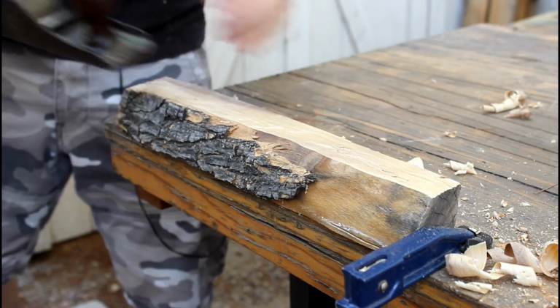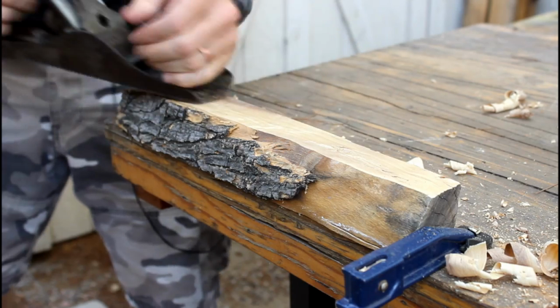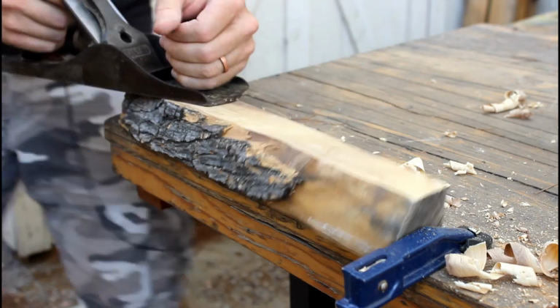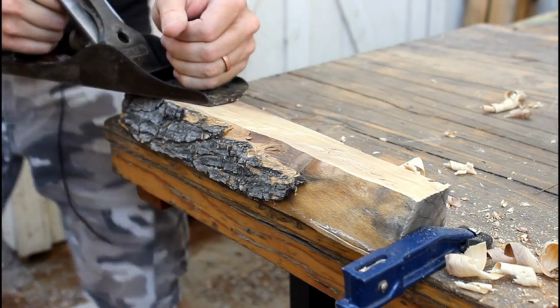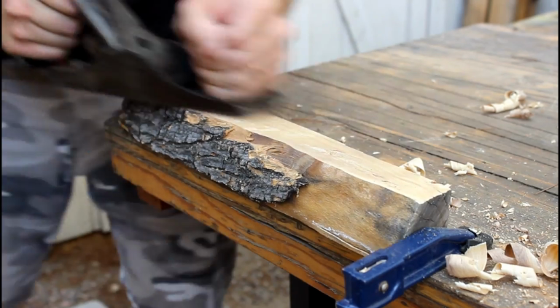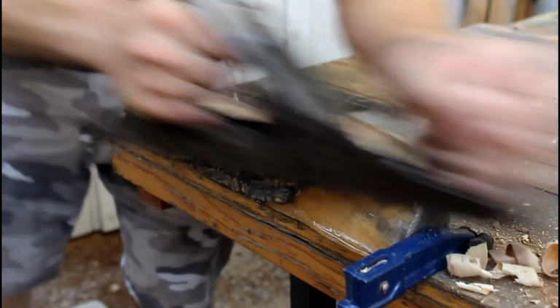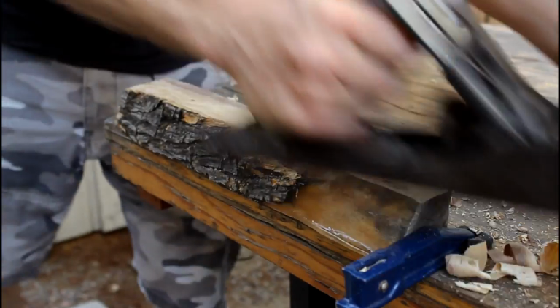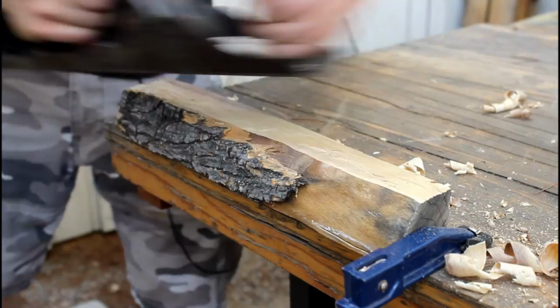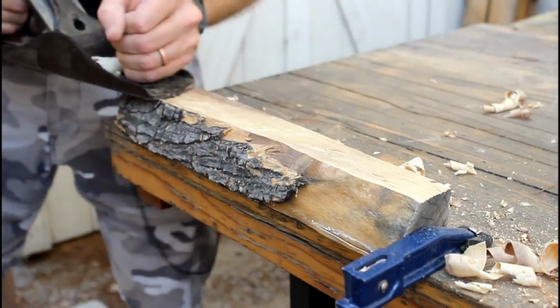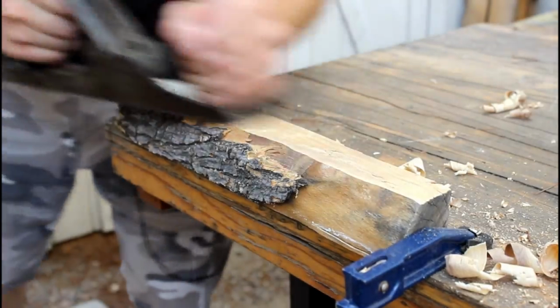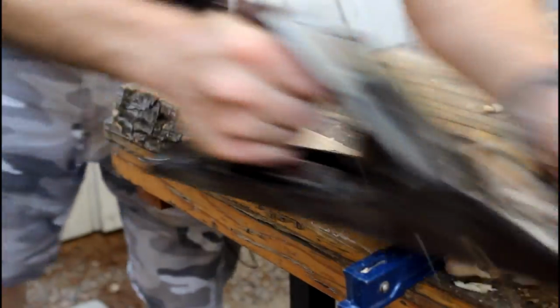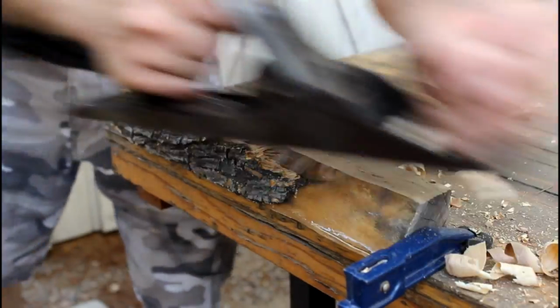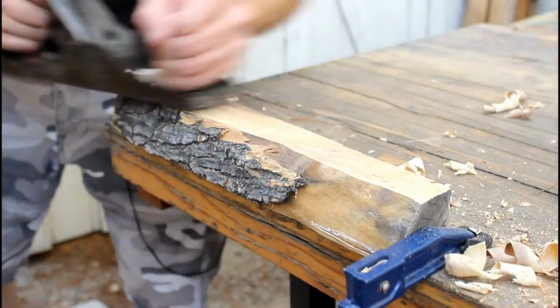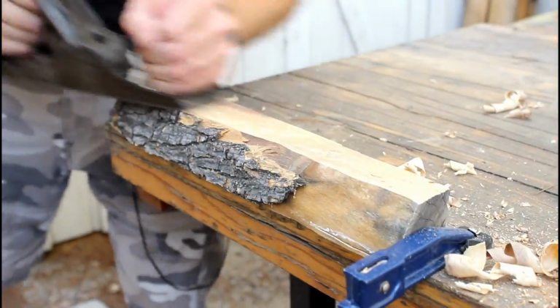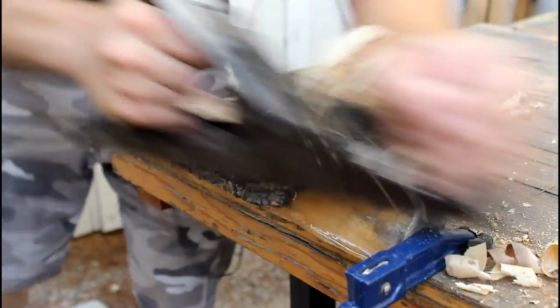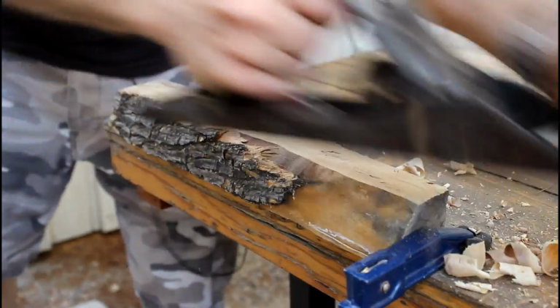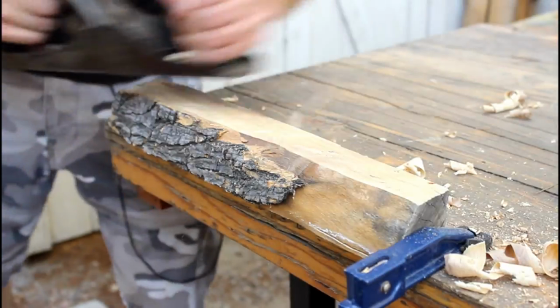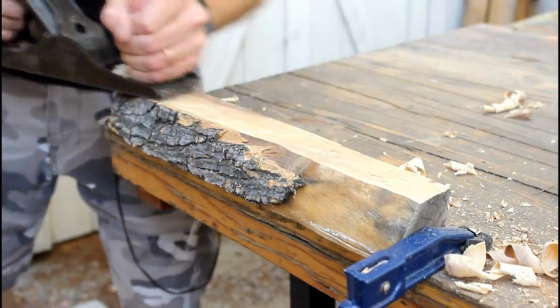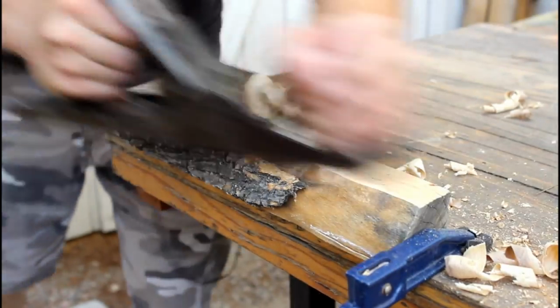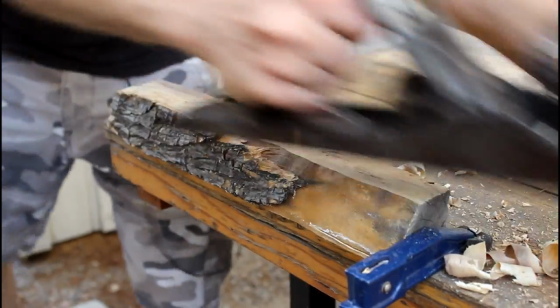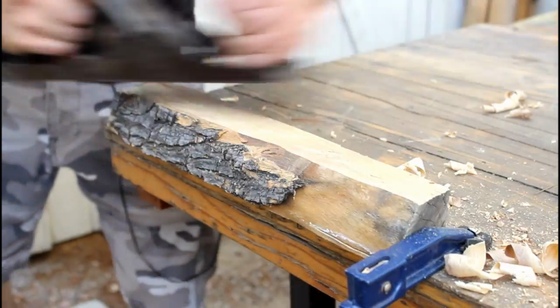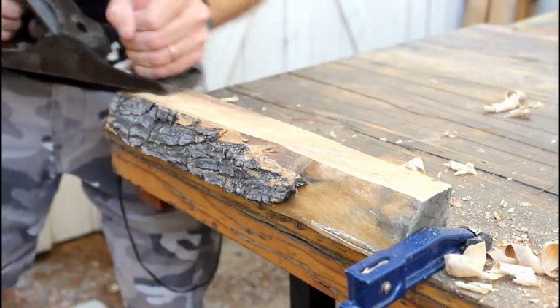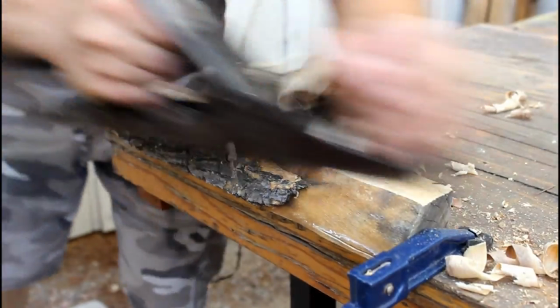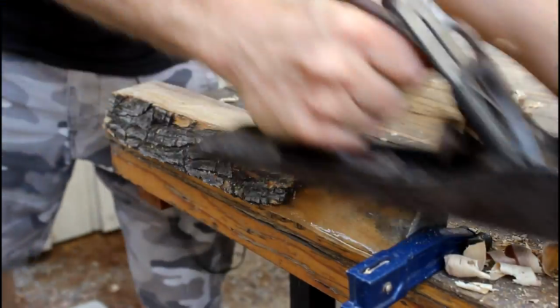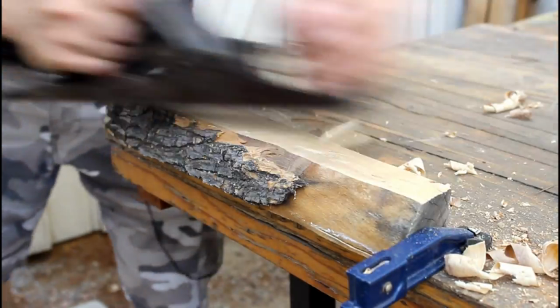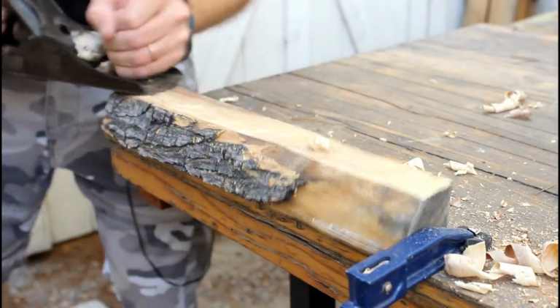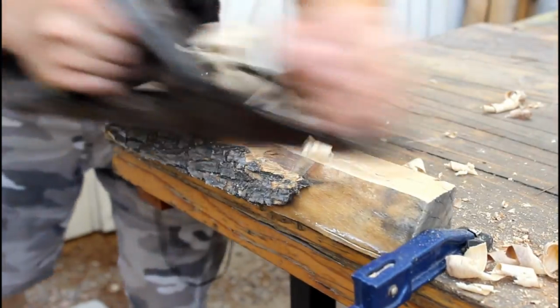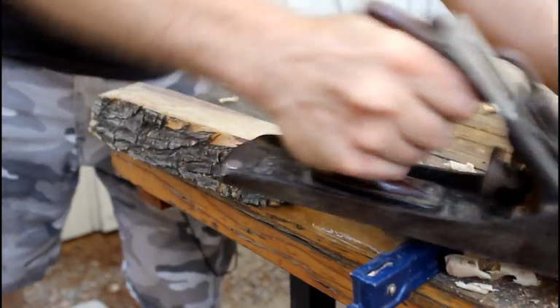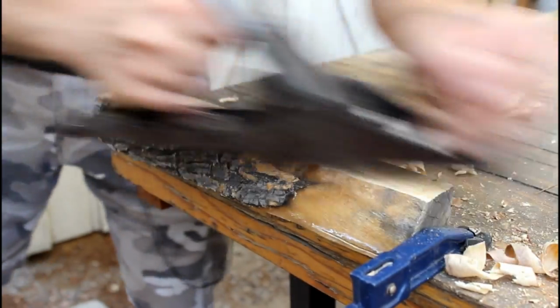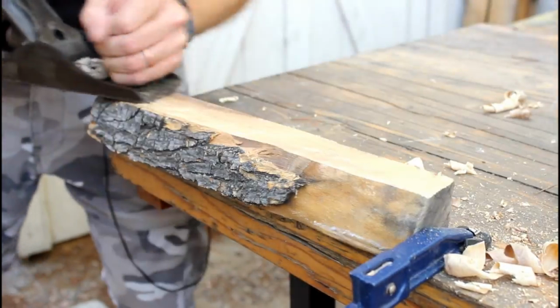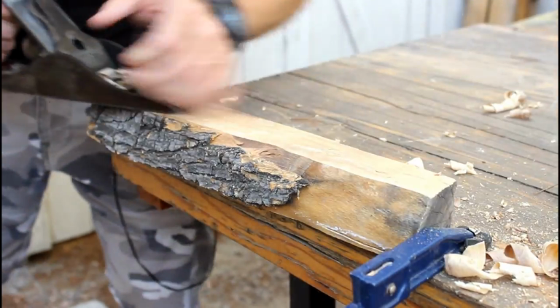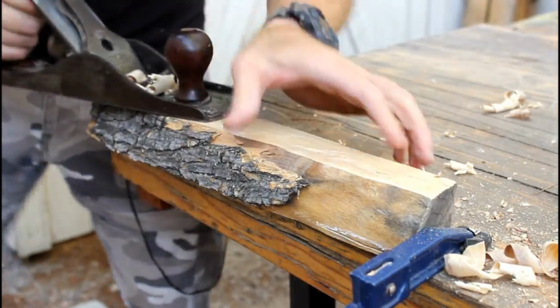Whenever I do rough millwork I like to use my great grandfather's Bailey number 5. I really like that connection to the past whenever I use these tools.